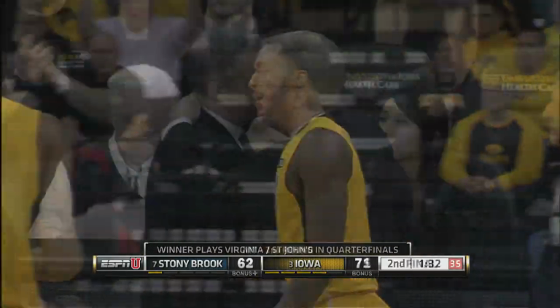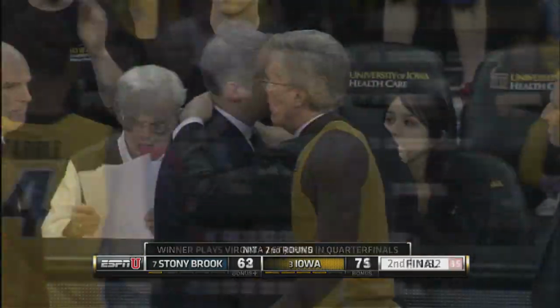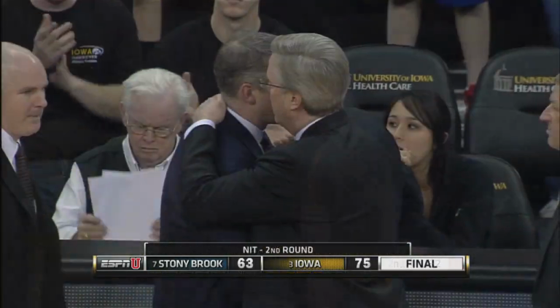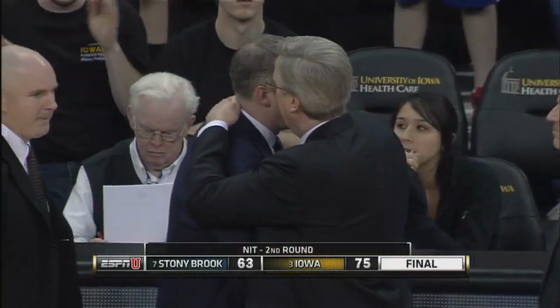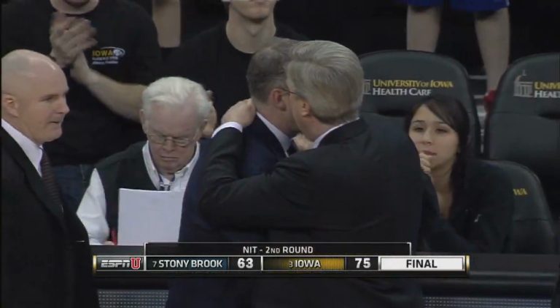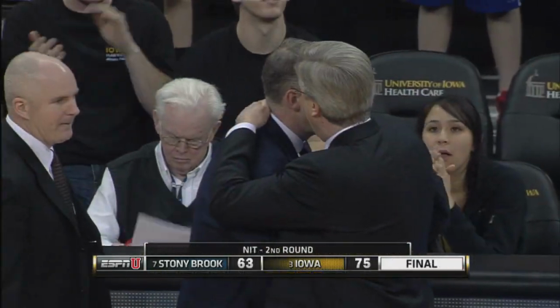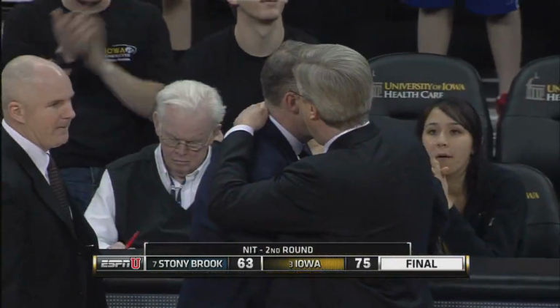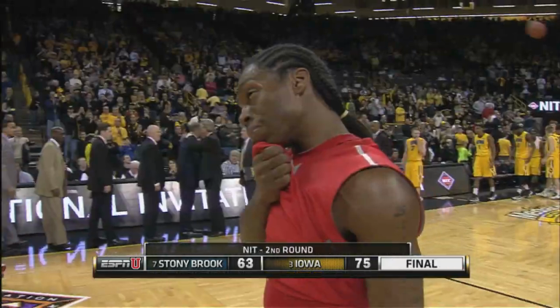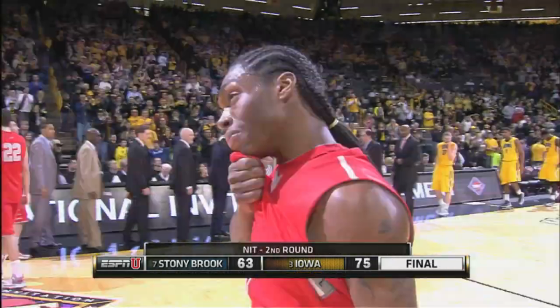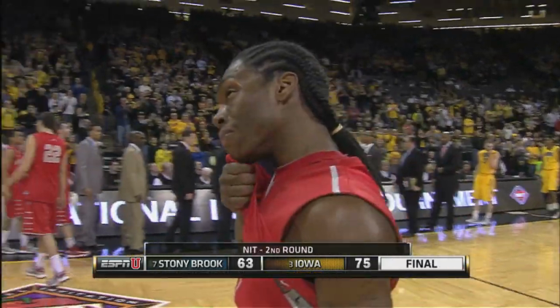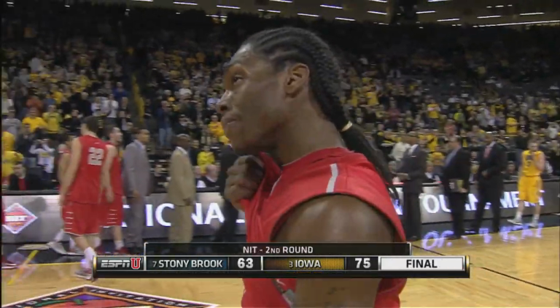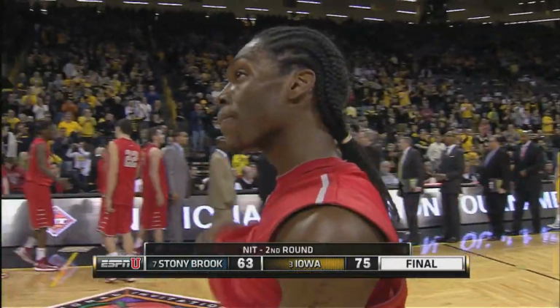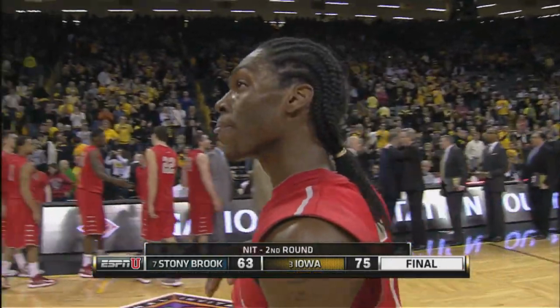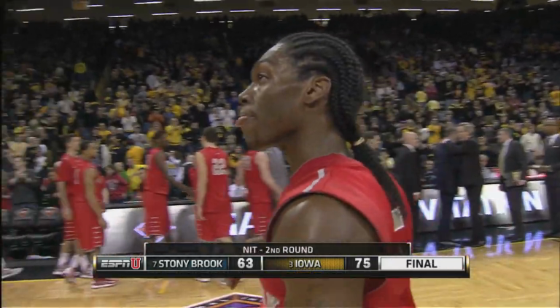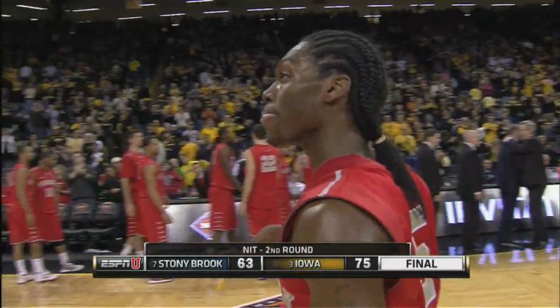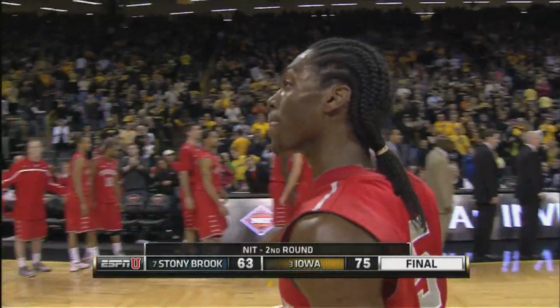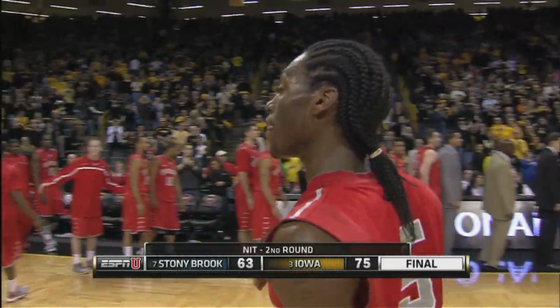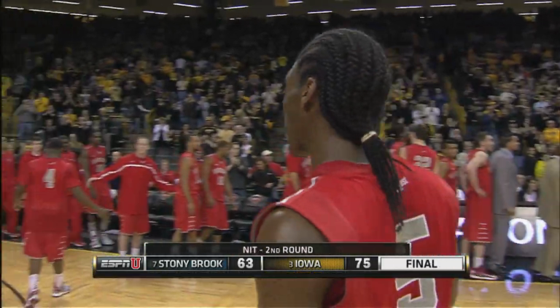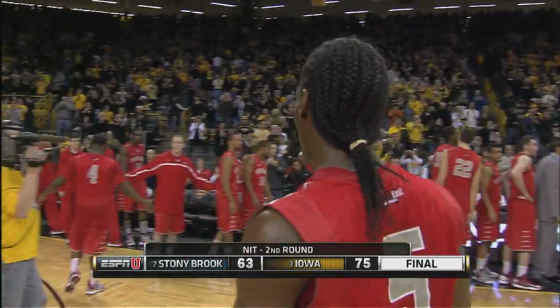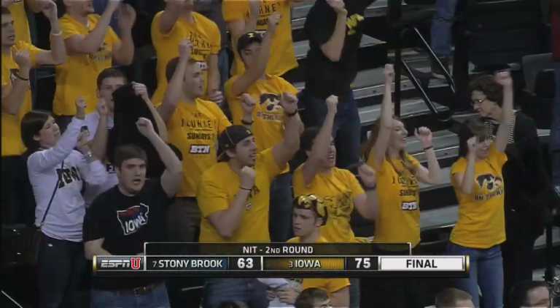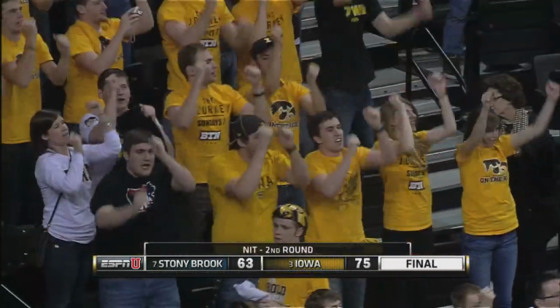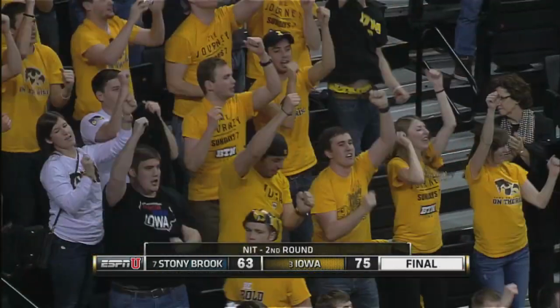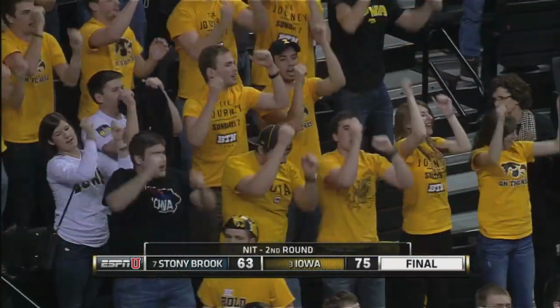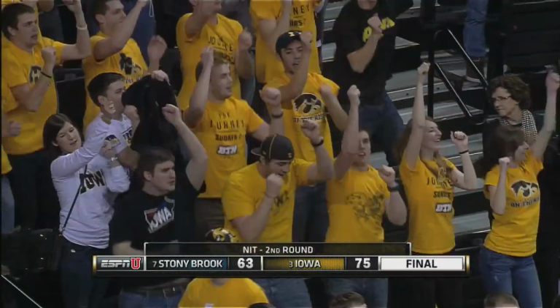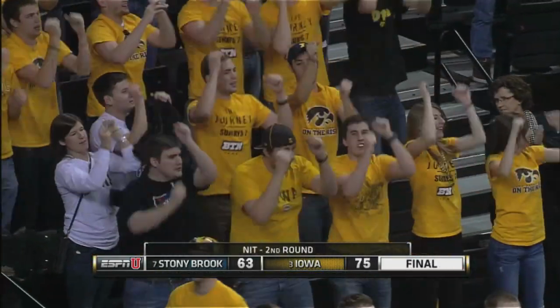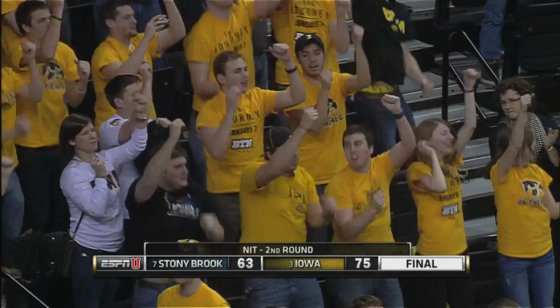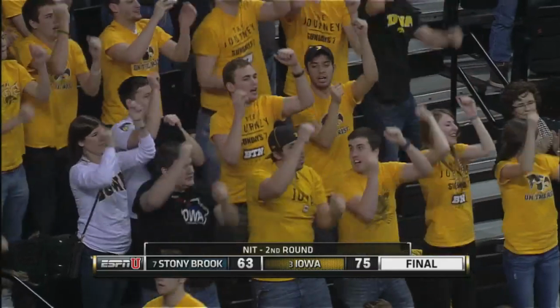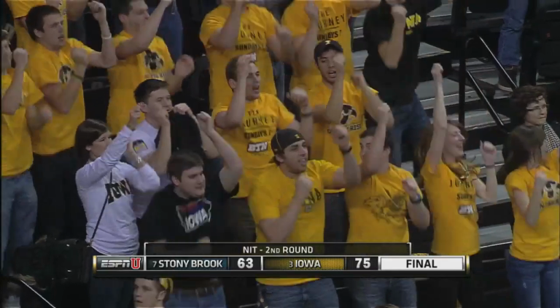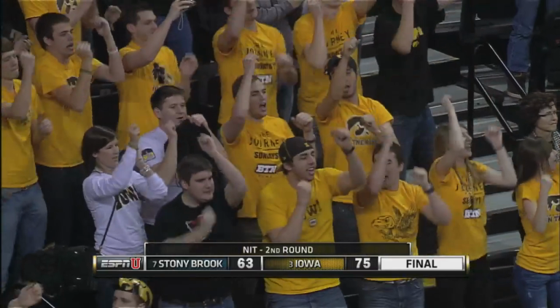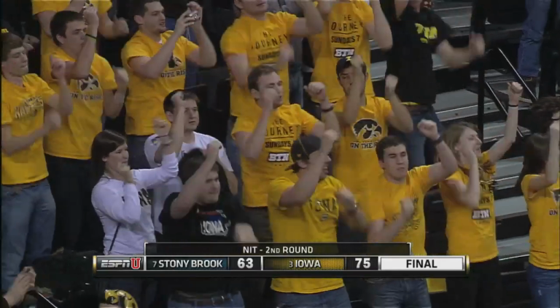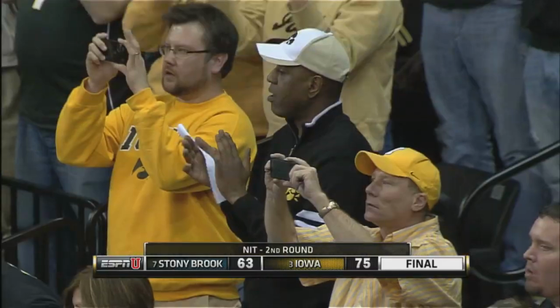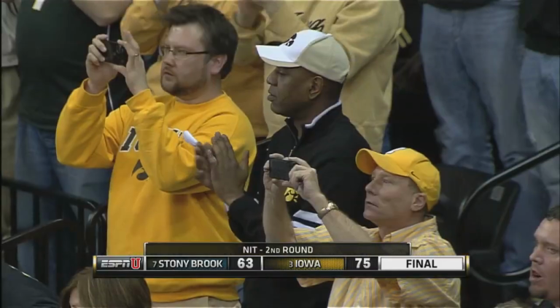Our final score here: Iowa 75, Stony Brook 63.